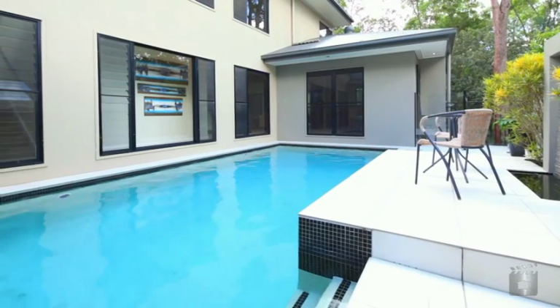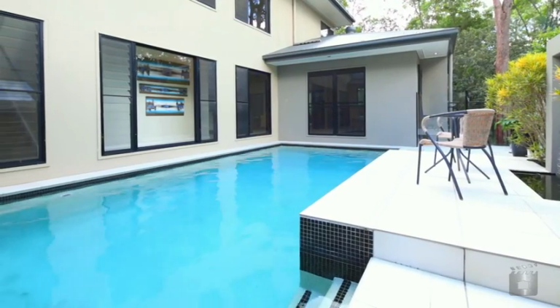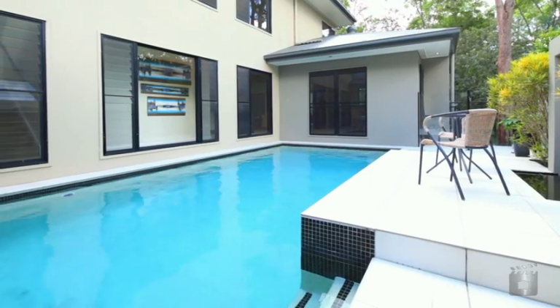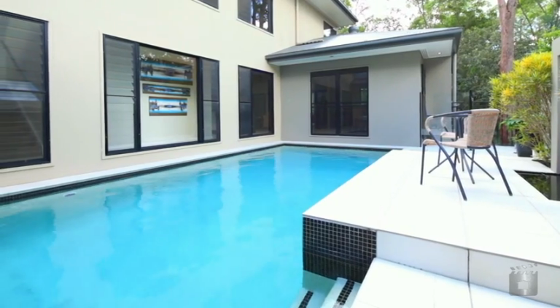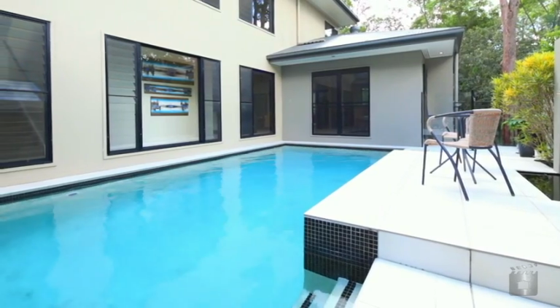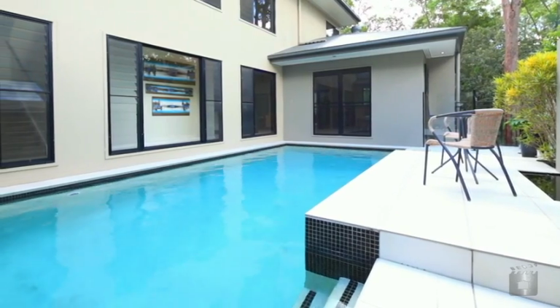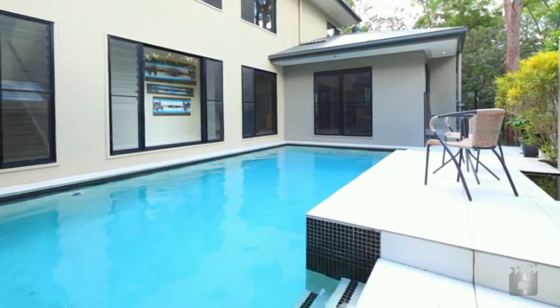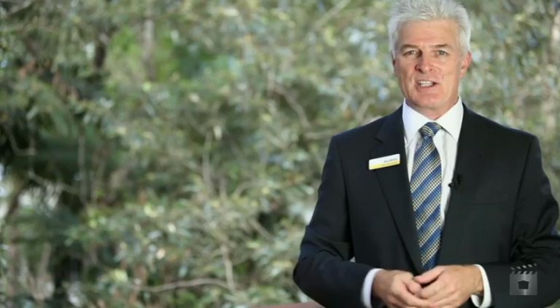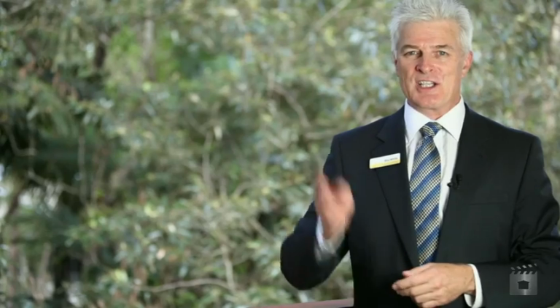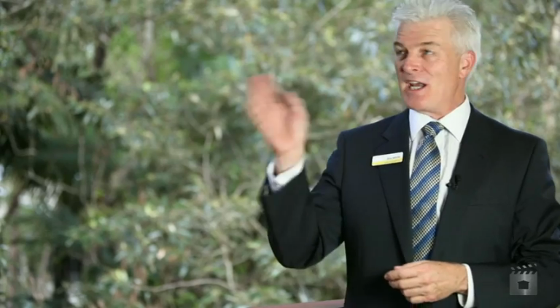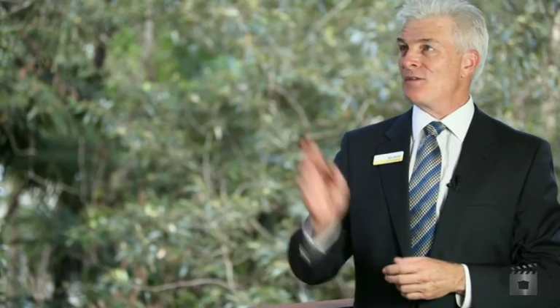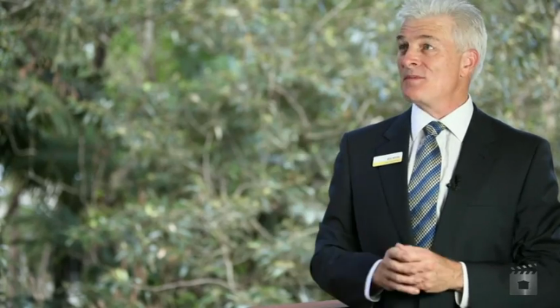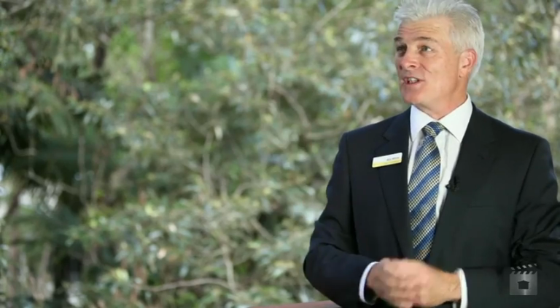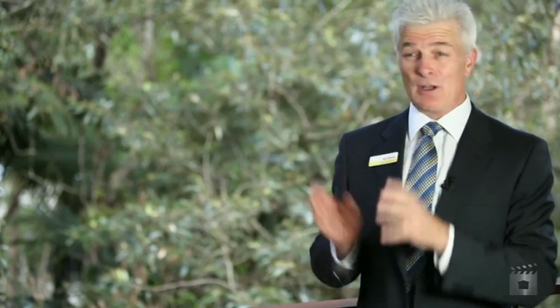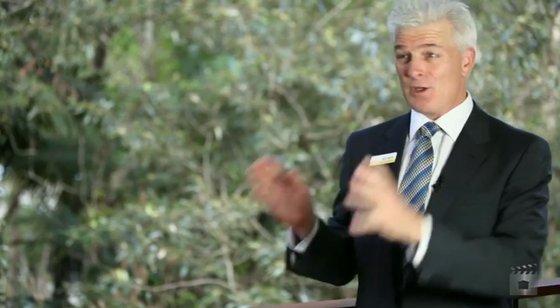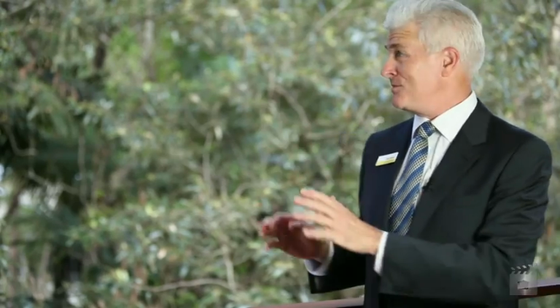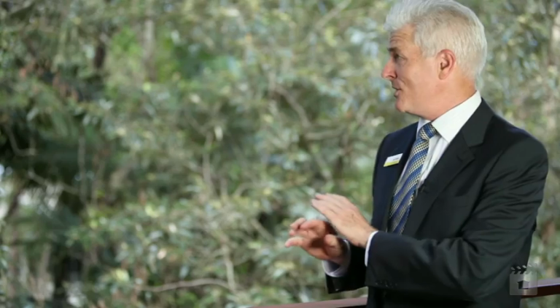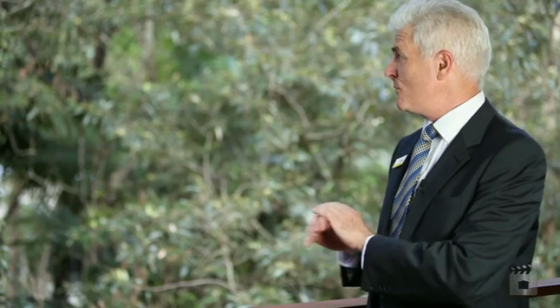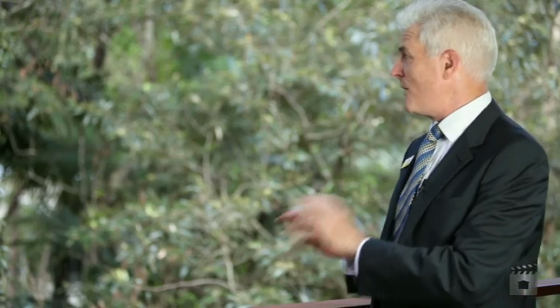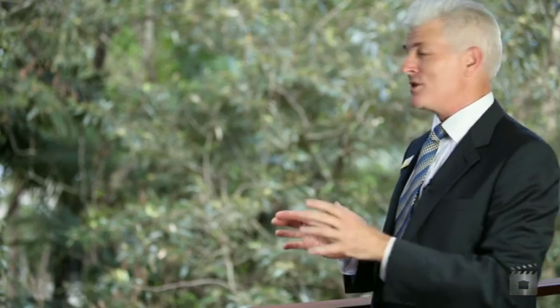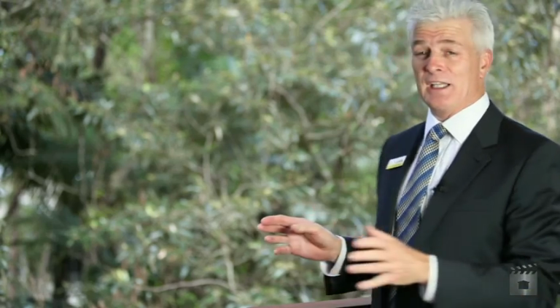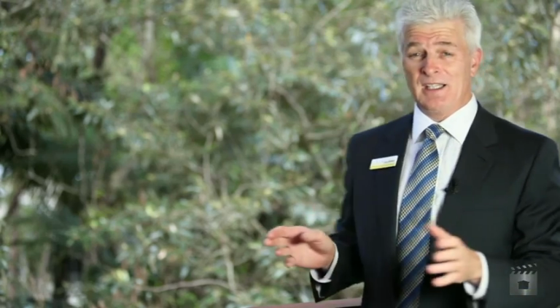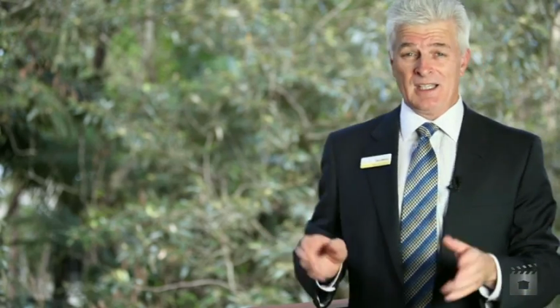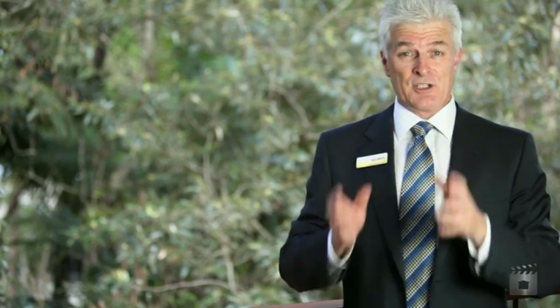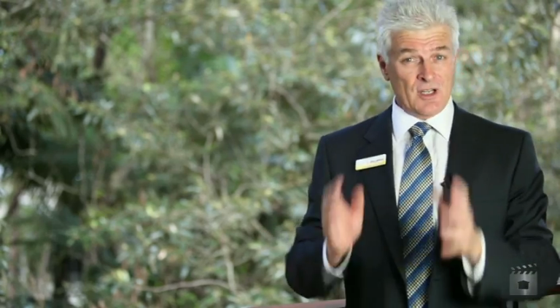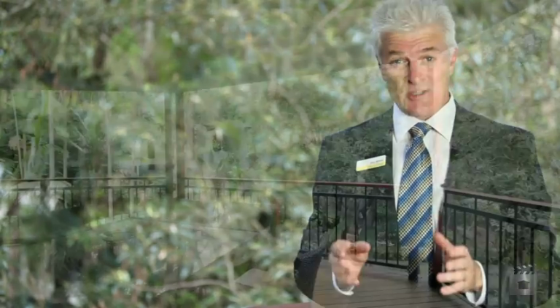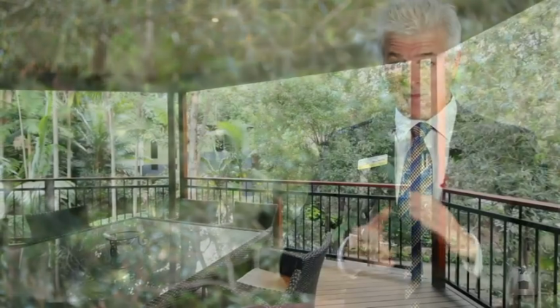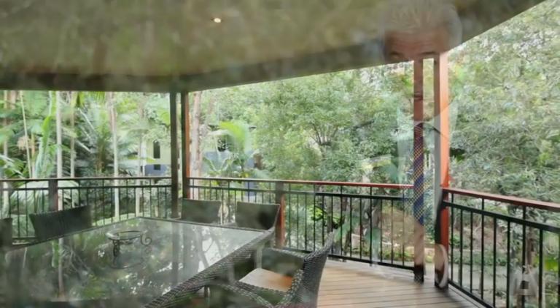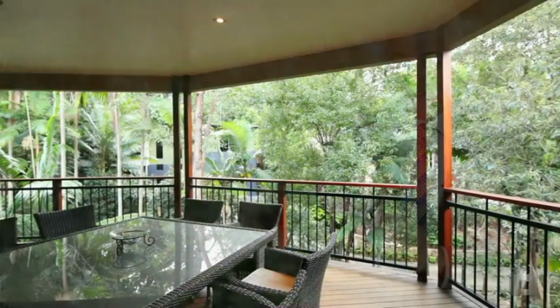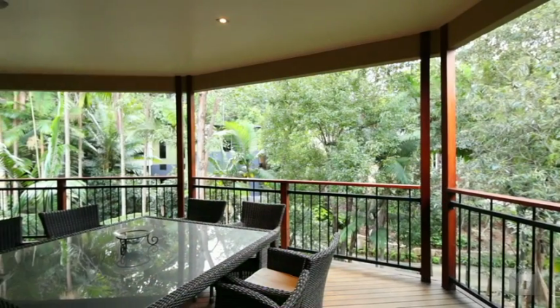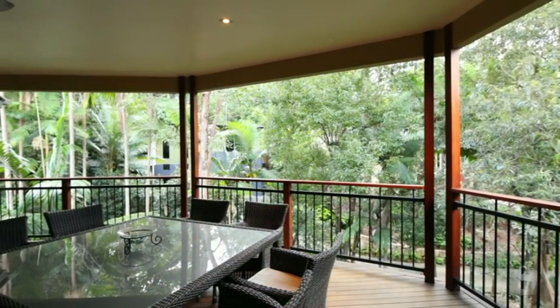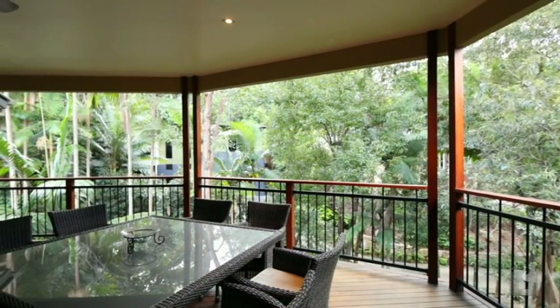Low maintenance living is the key here, just six k's from Brisbane City, and look at this beautiful forest setting. 213 Turinga Parade — let's have a look inside.